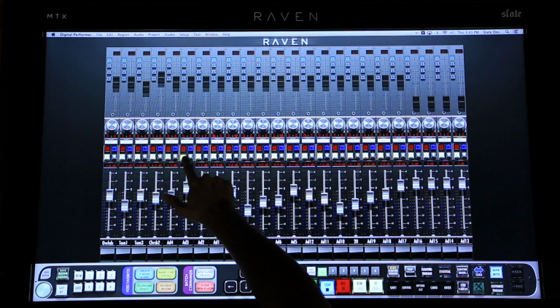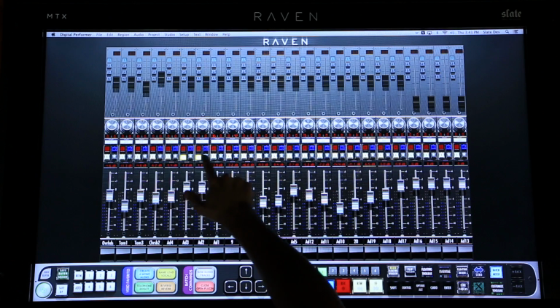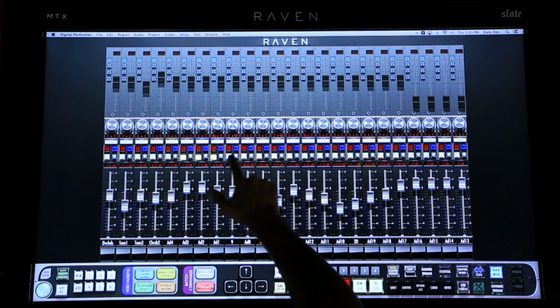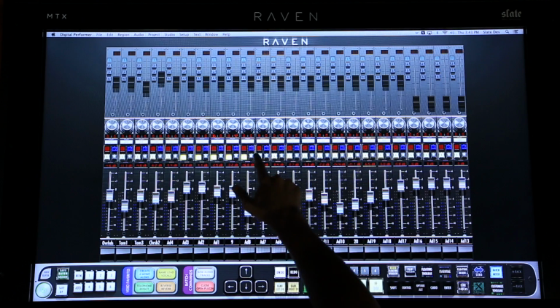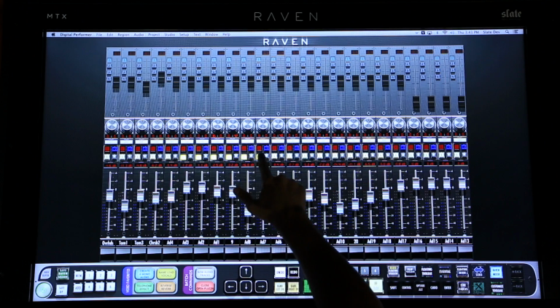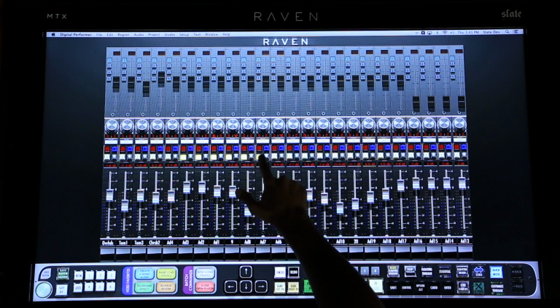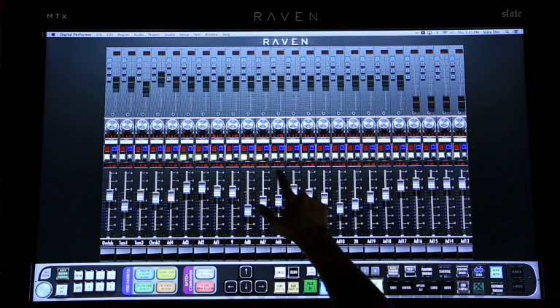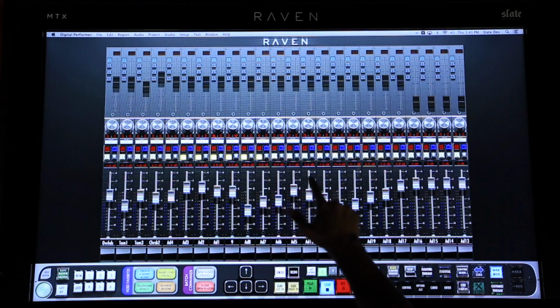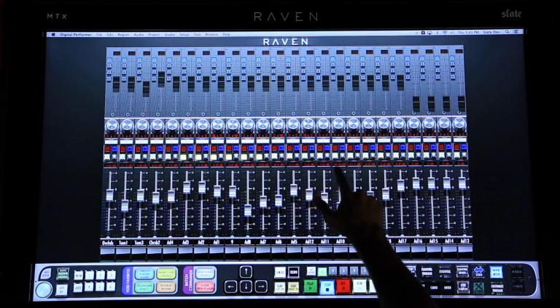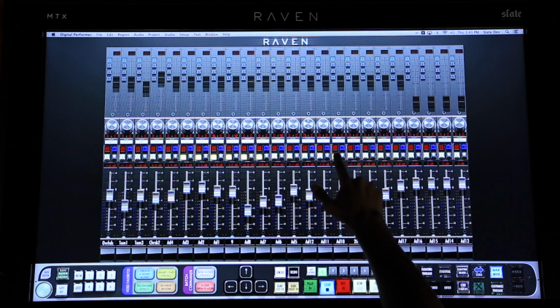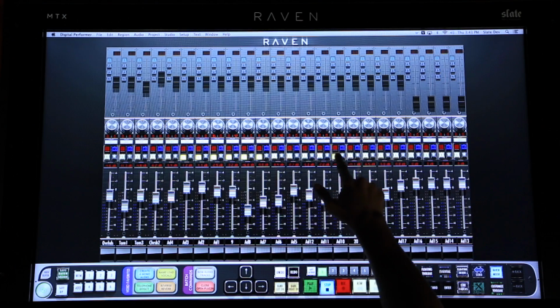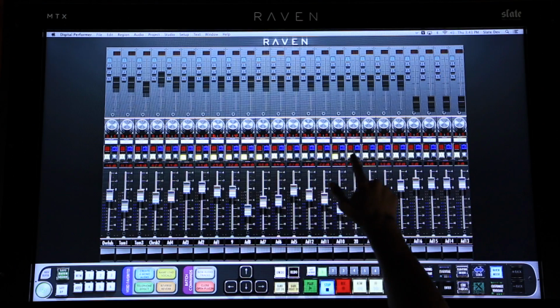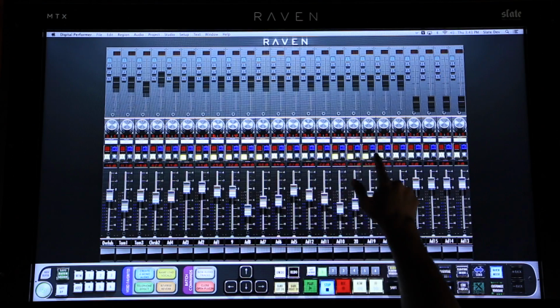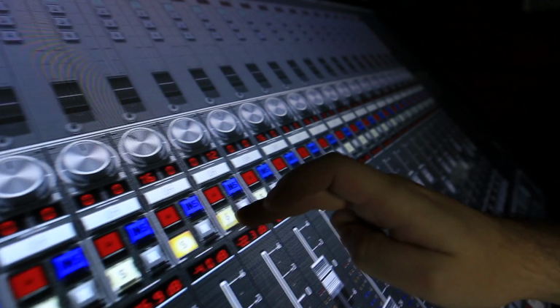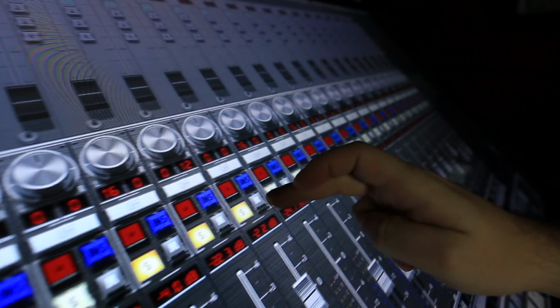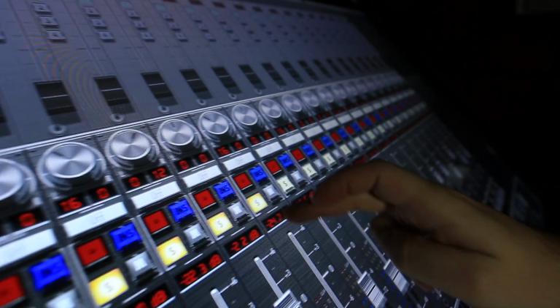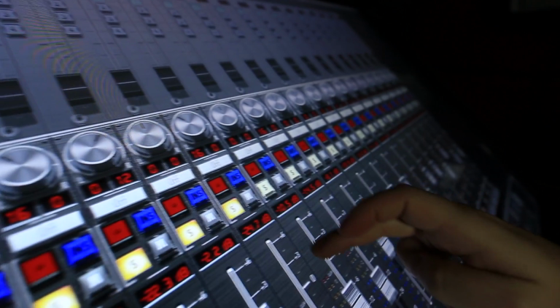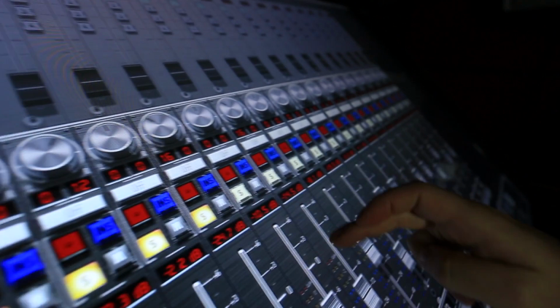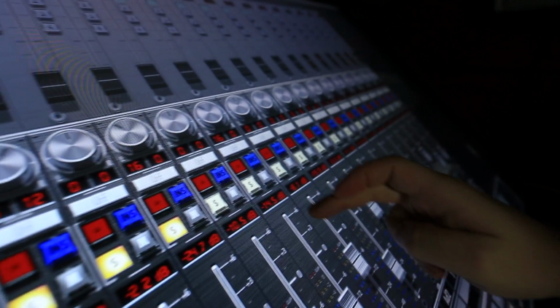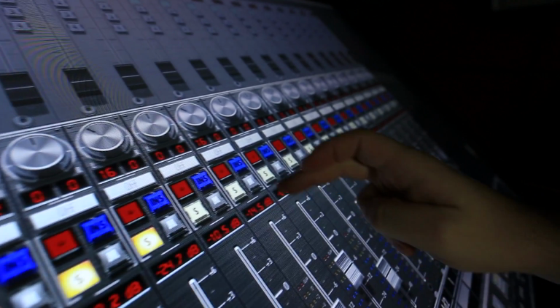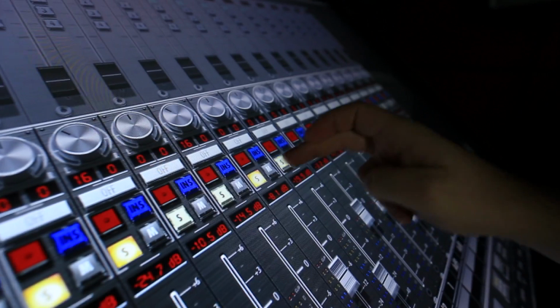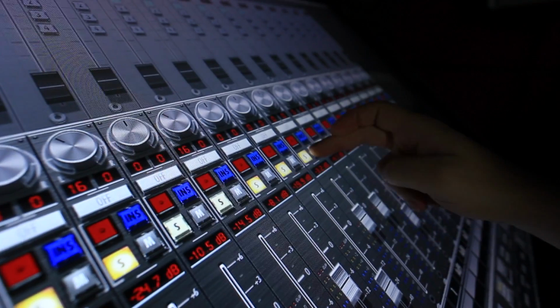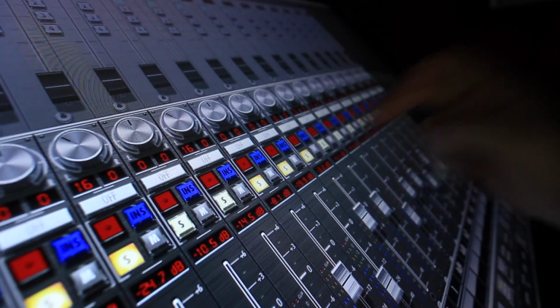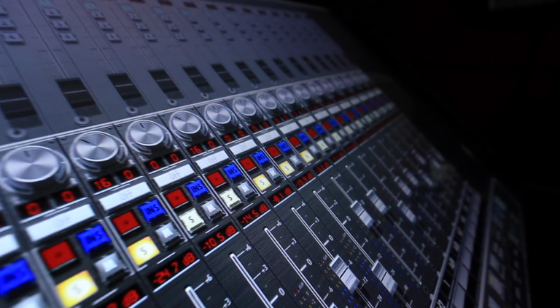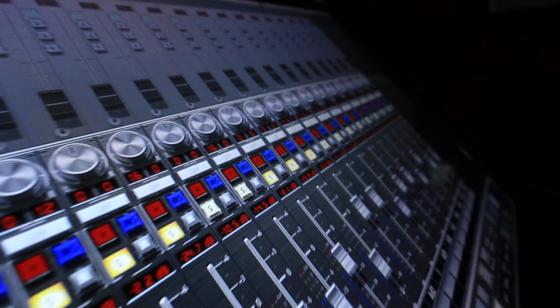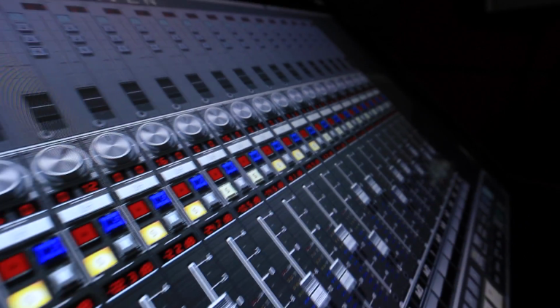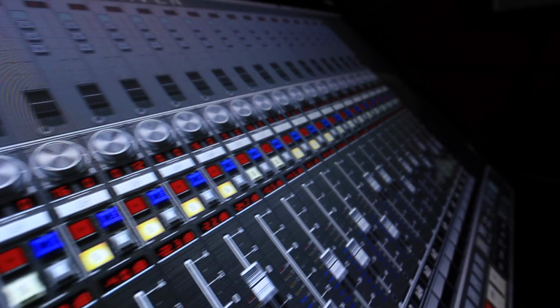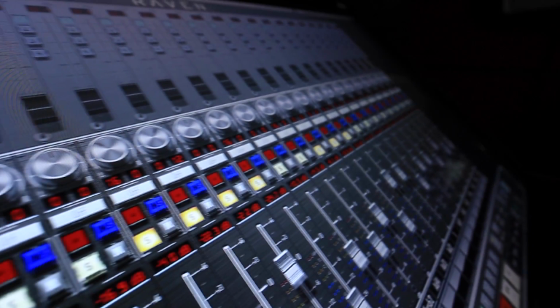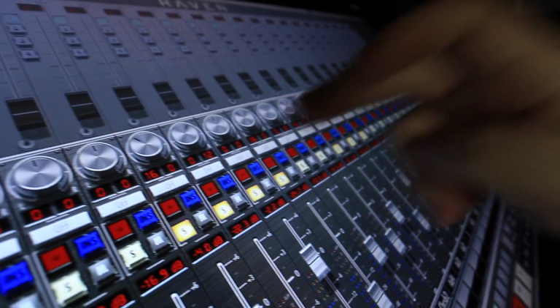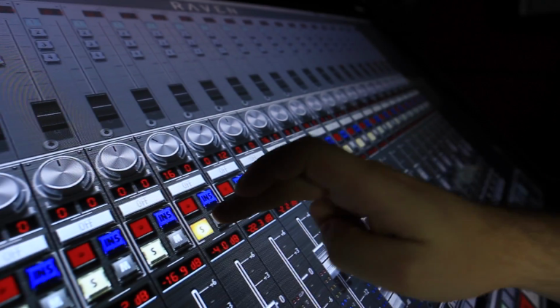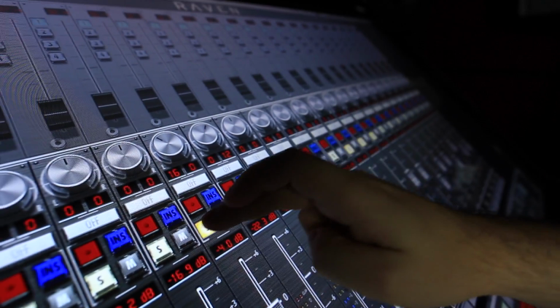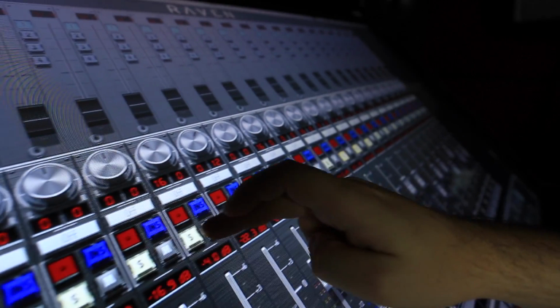I can swipe solos and mutes, and even skip underneath the tracks I don't want to include just as easily.